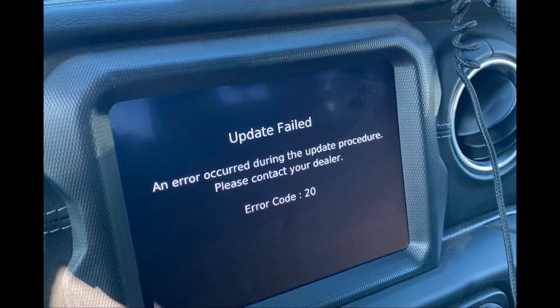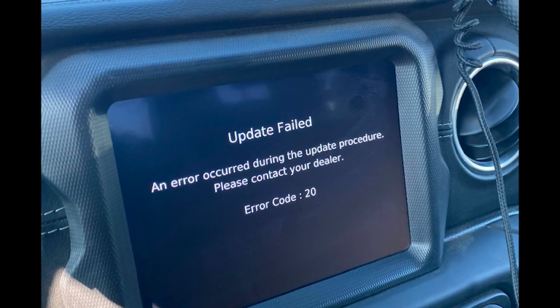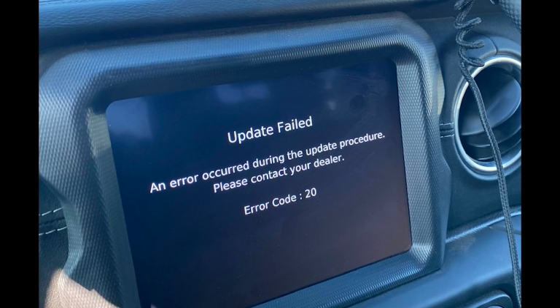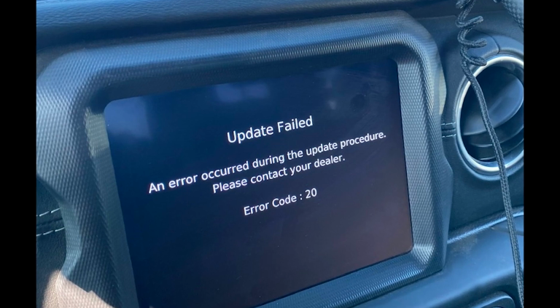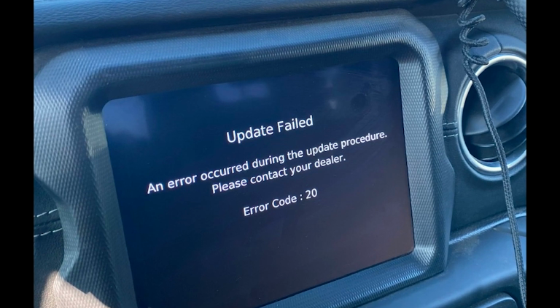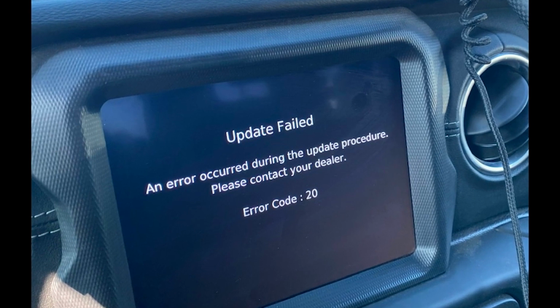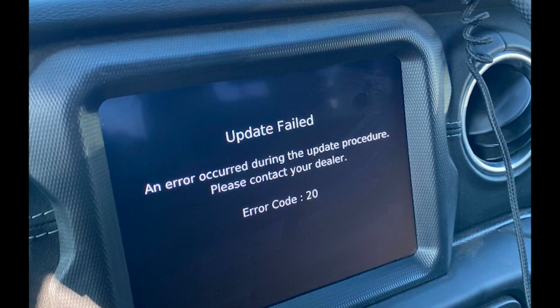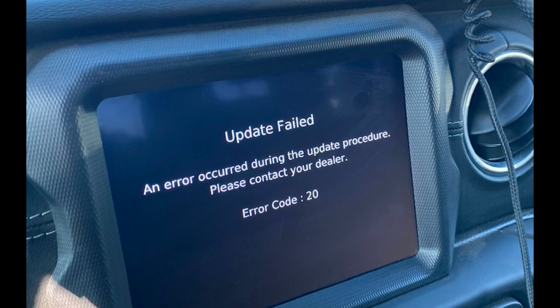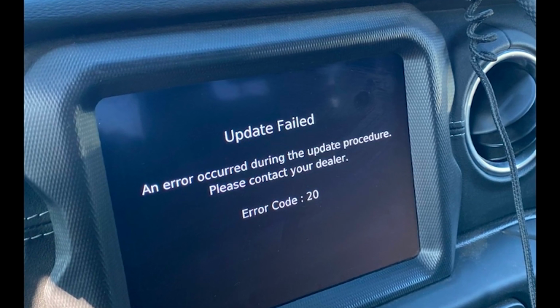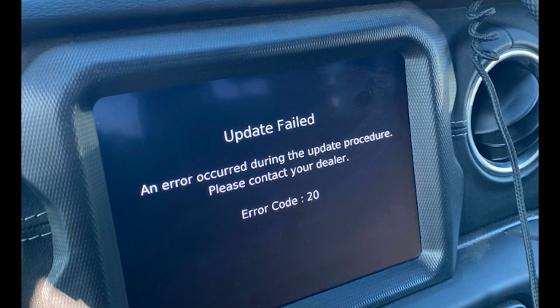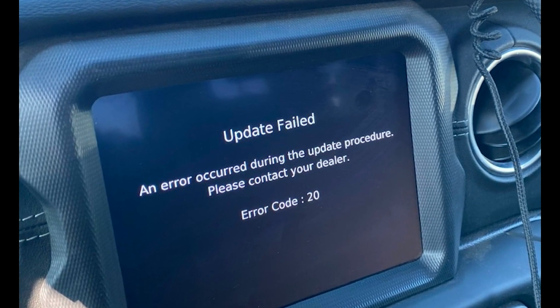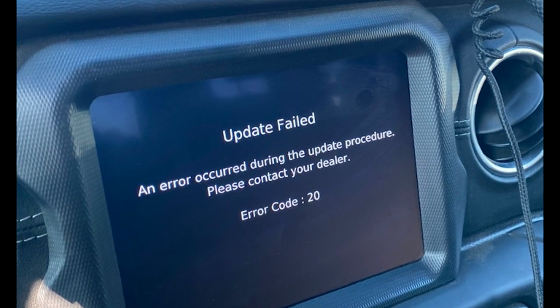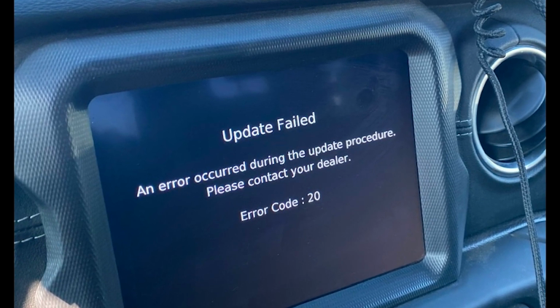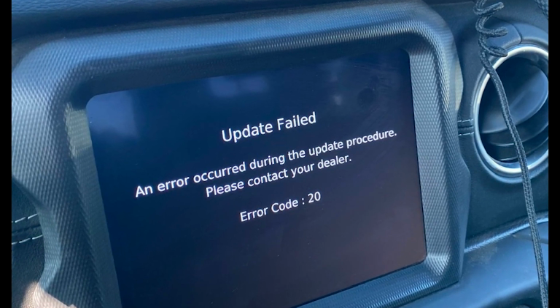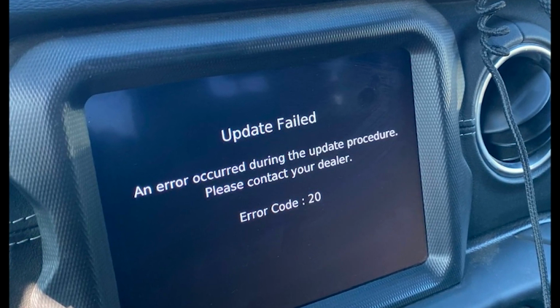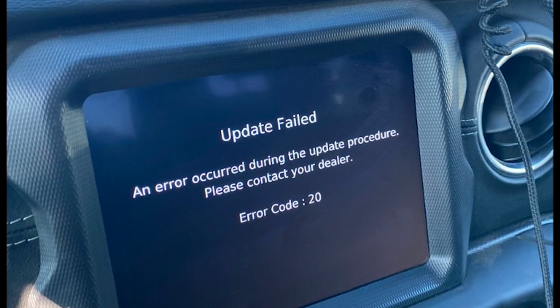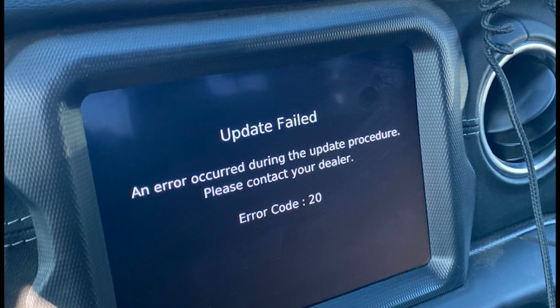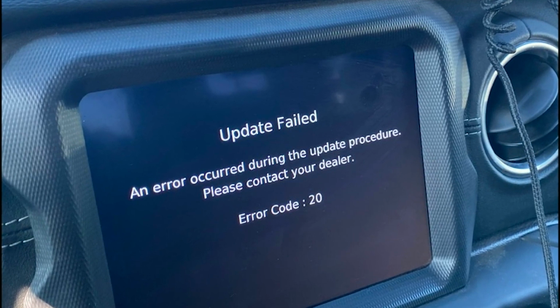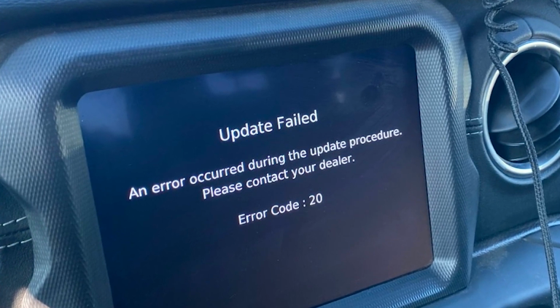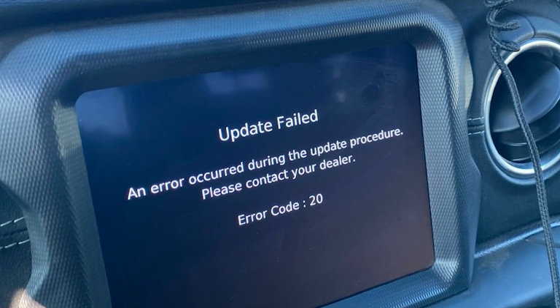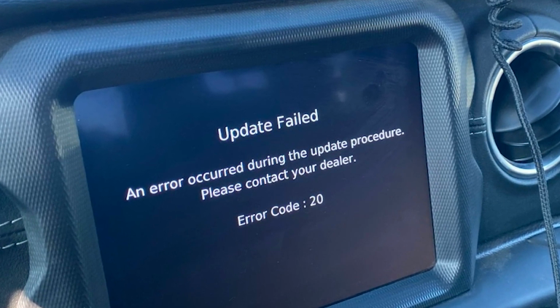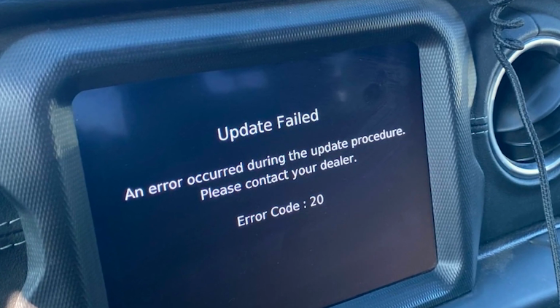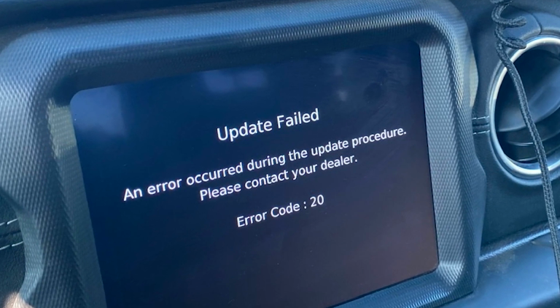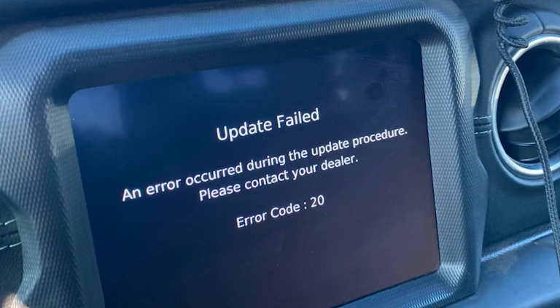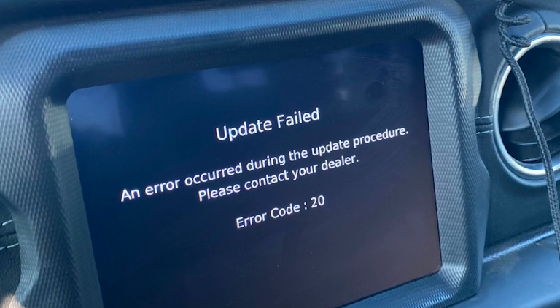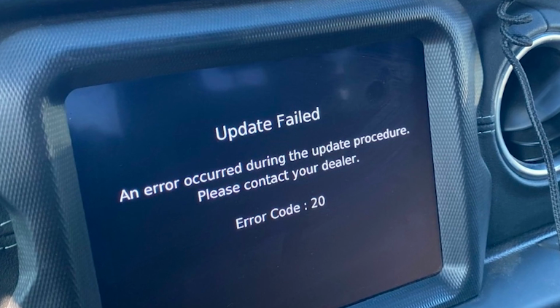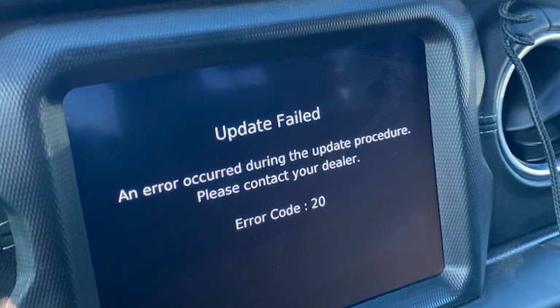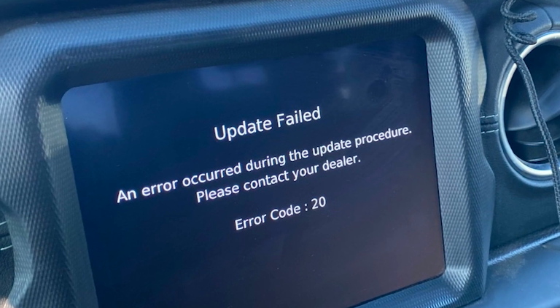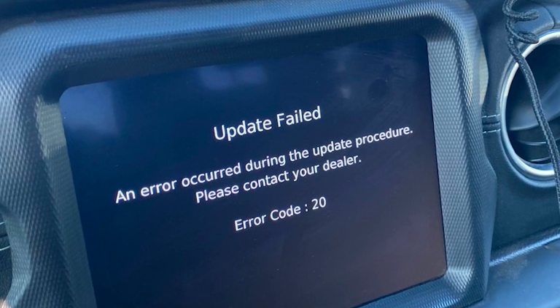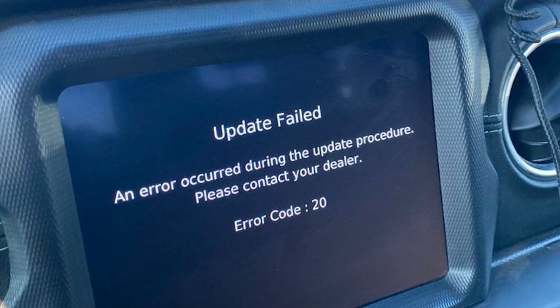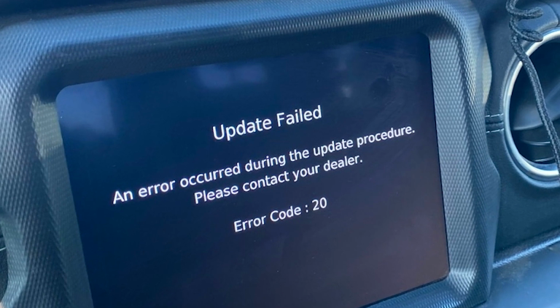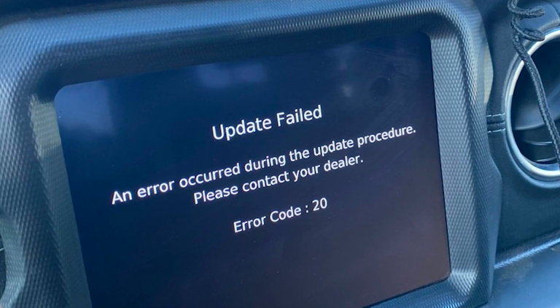The message says: update failed, an error occurred during the update procedure, please contact your dealer — and error code 20.